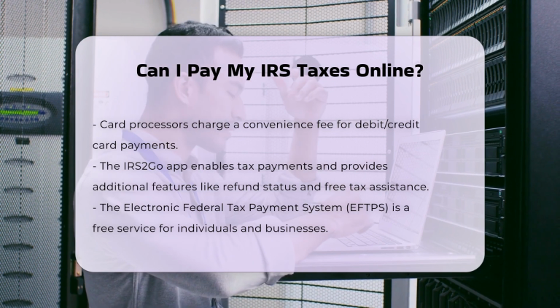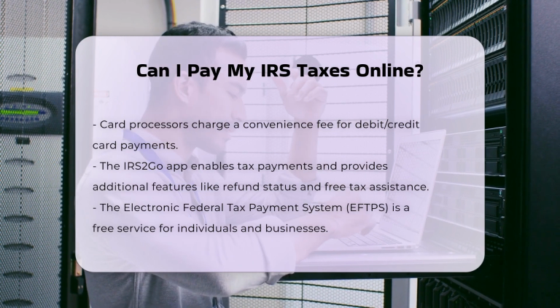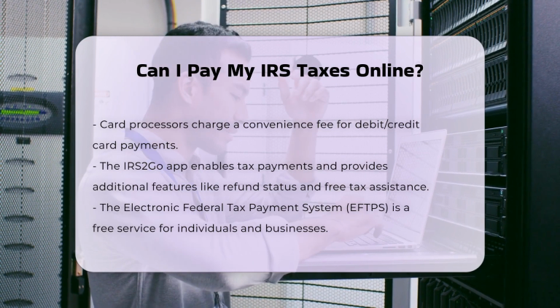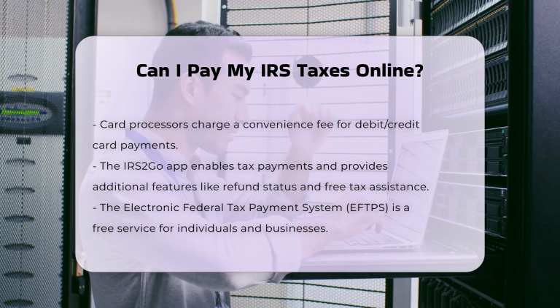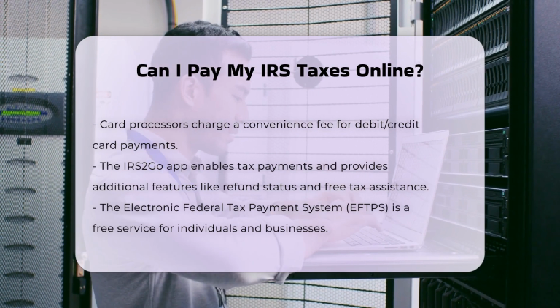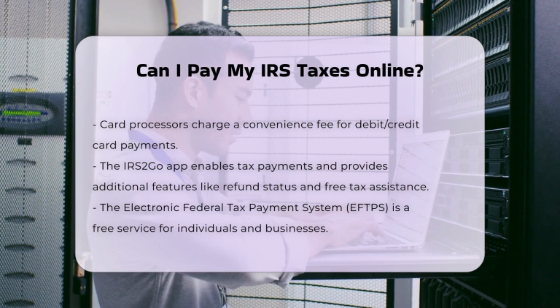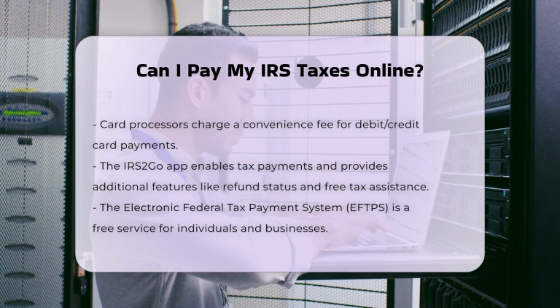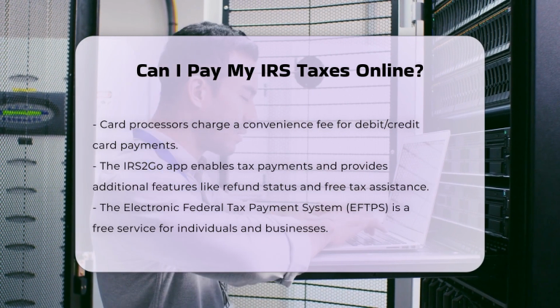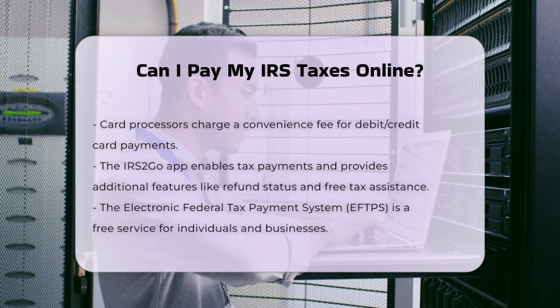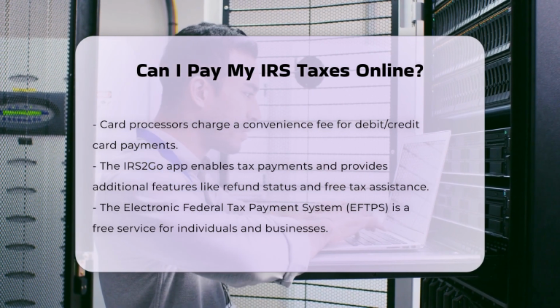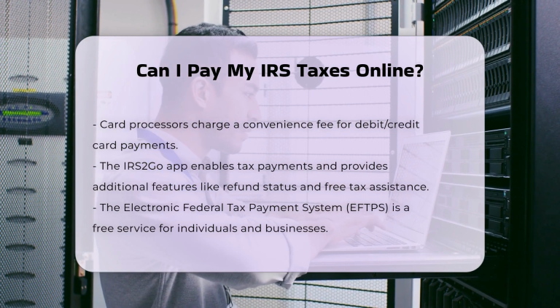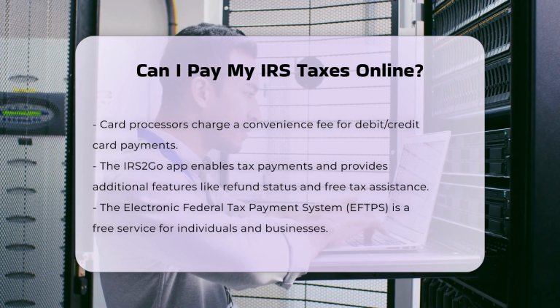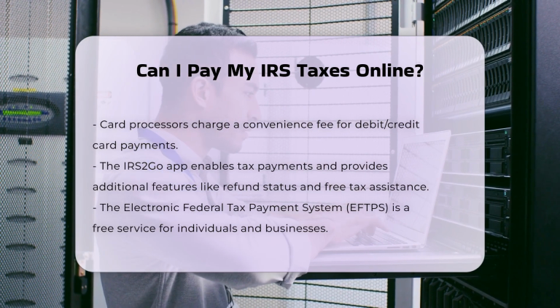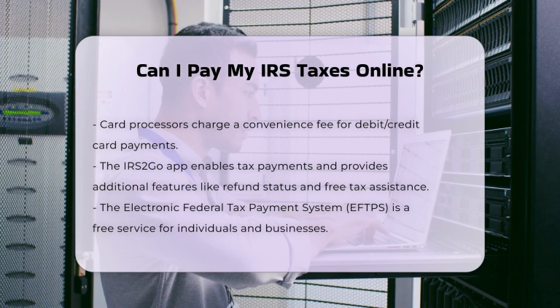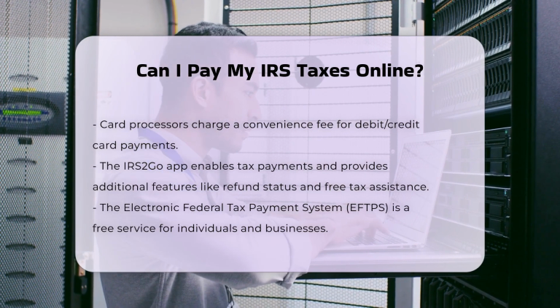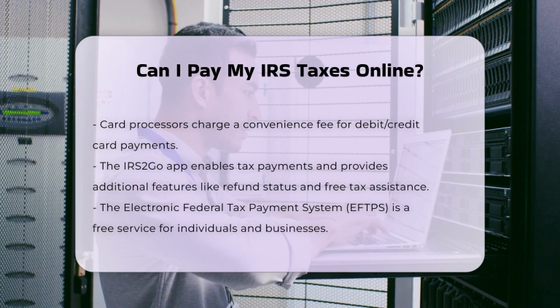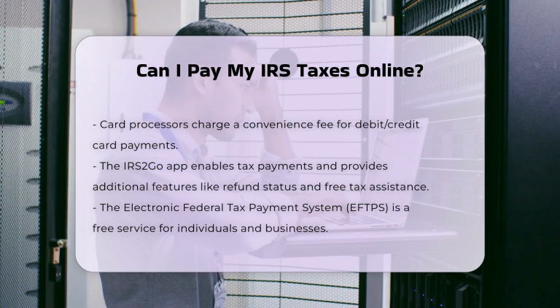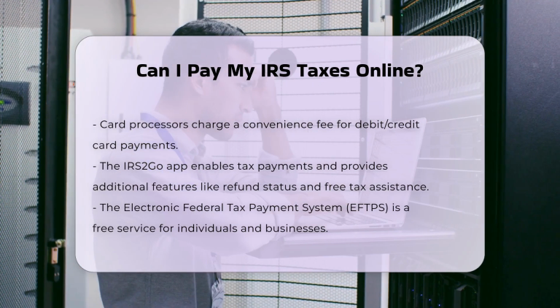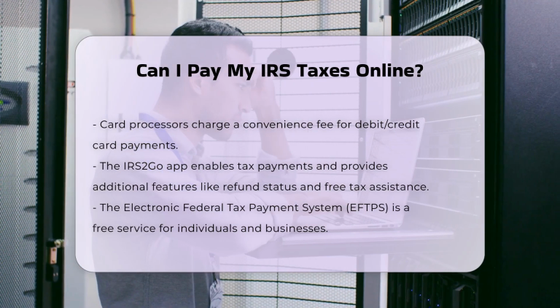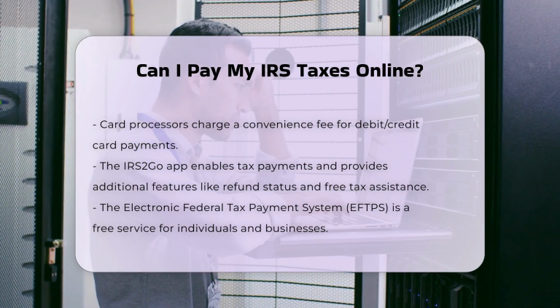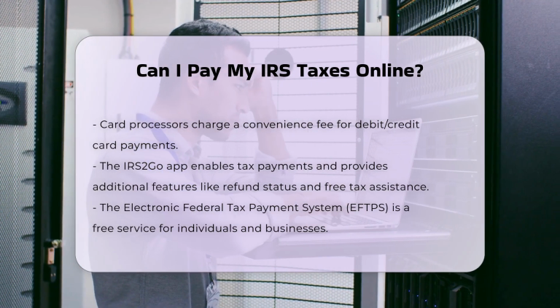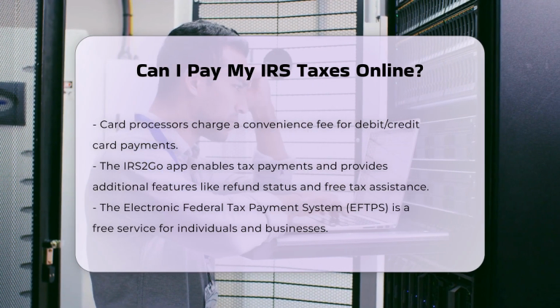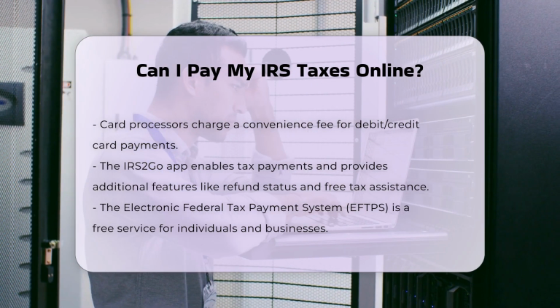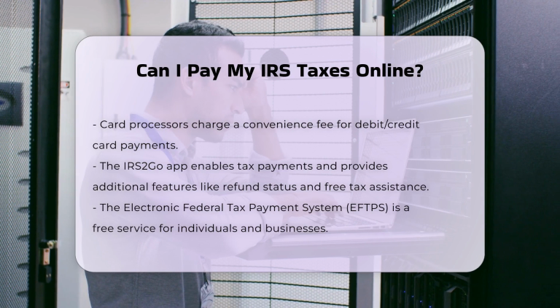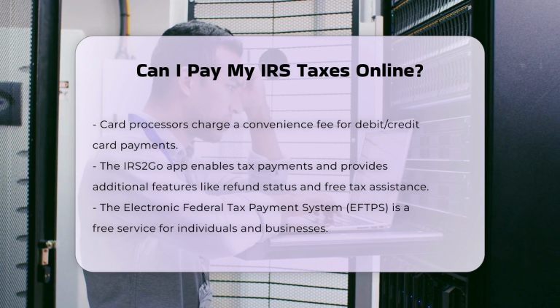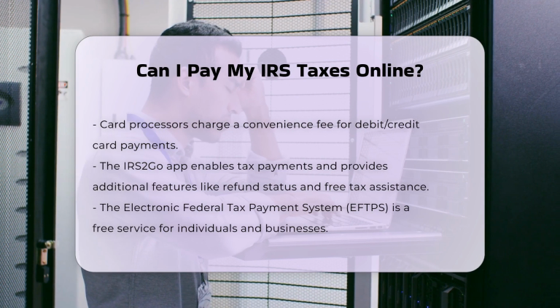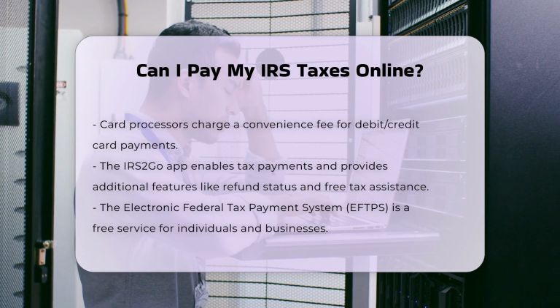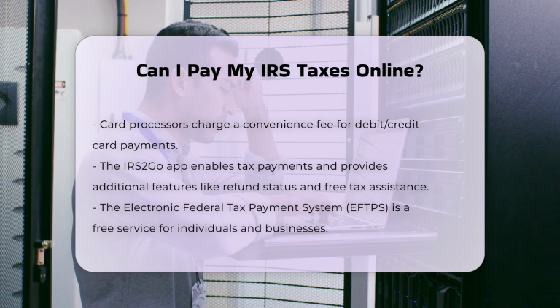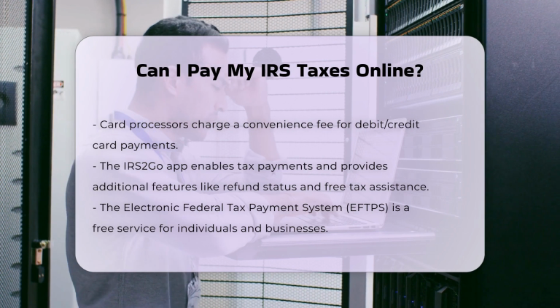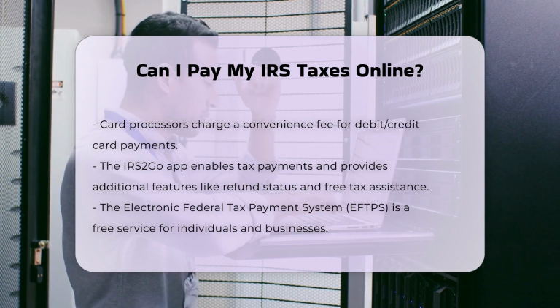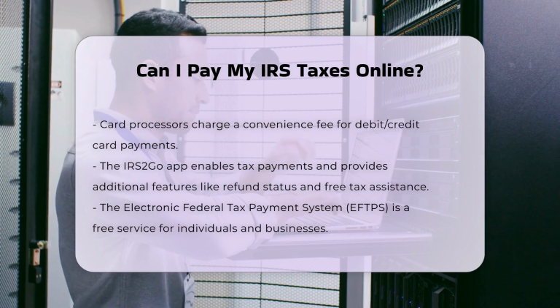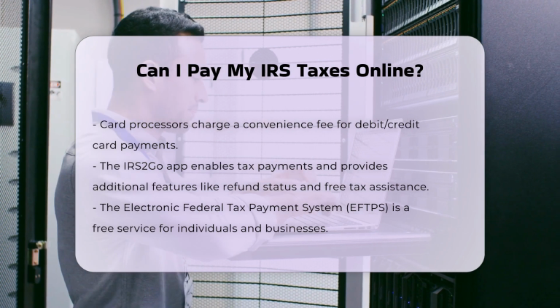Payments must be scheduled by 8 p.m. ET the day before the due date to be received timely by the IRS.